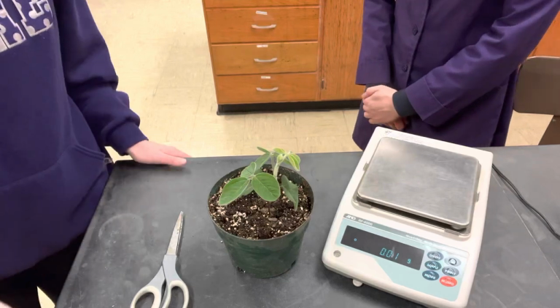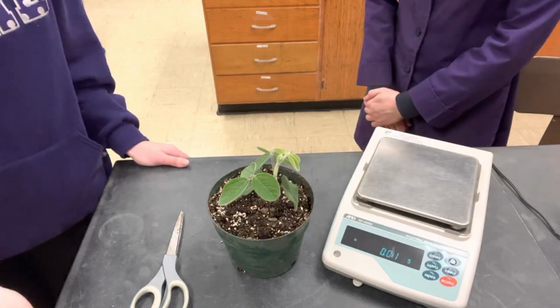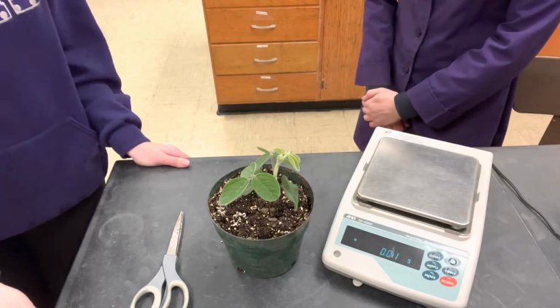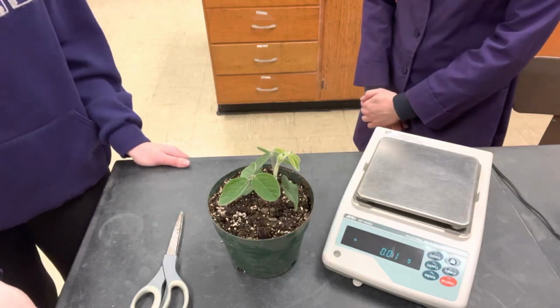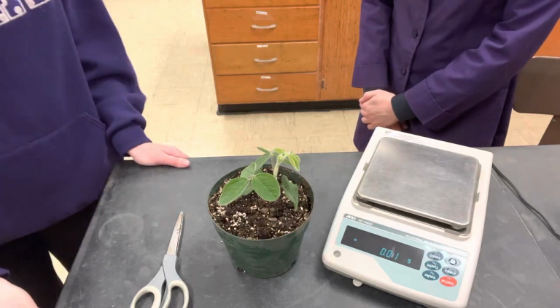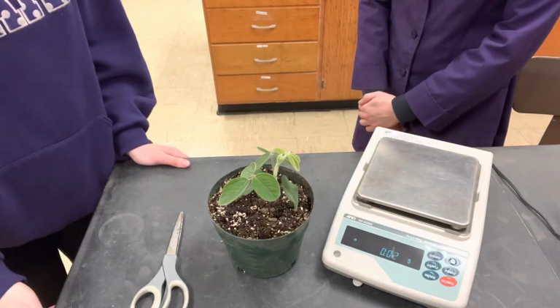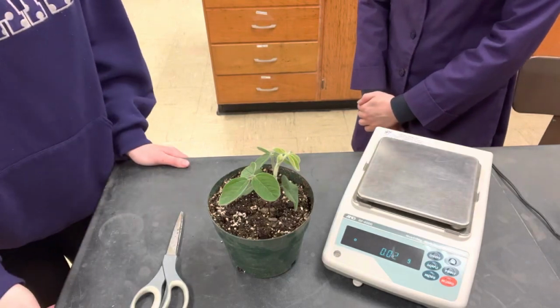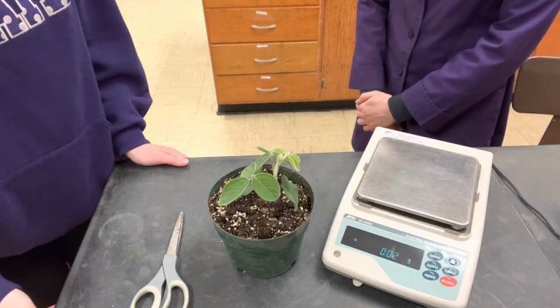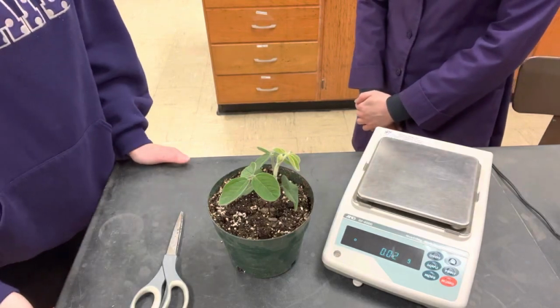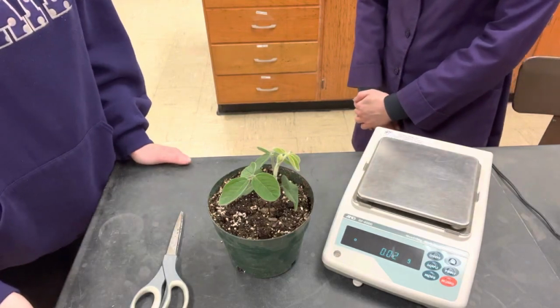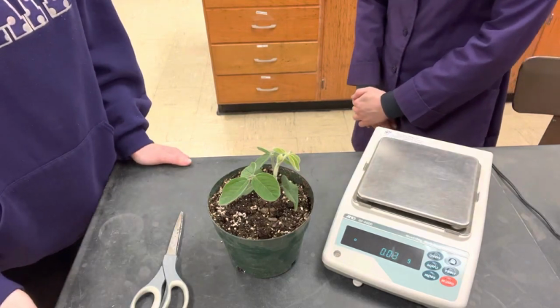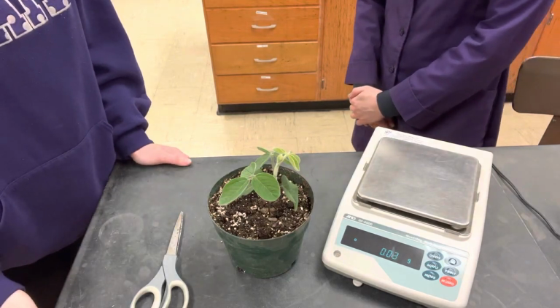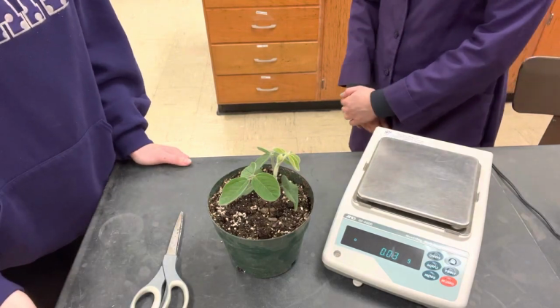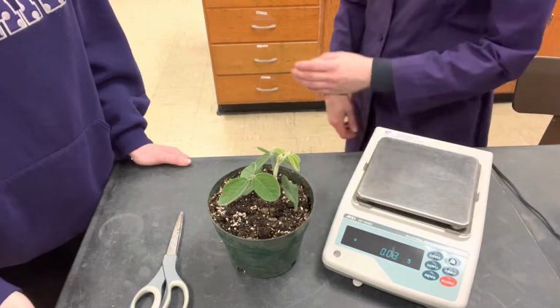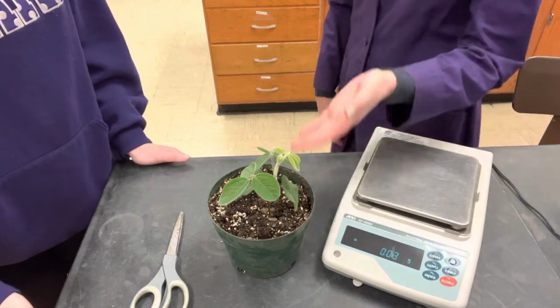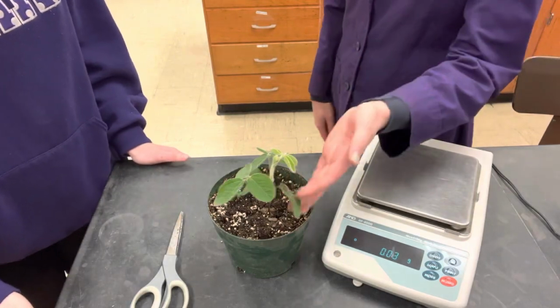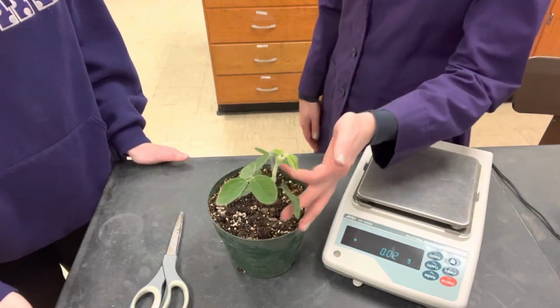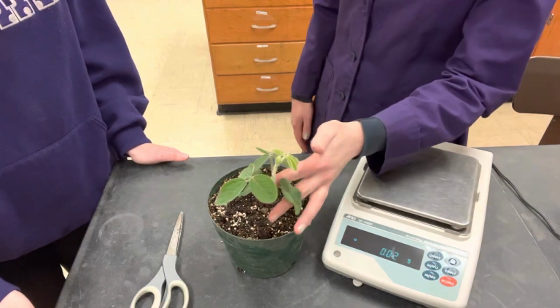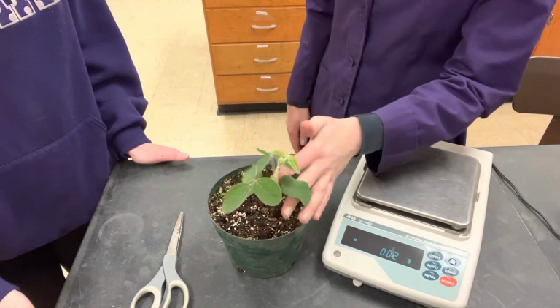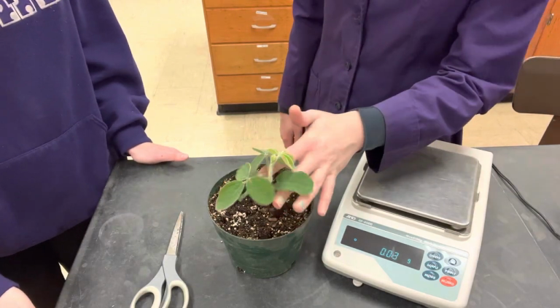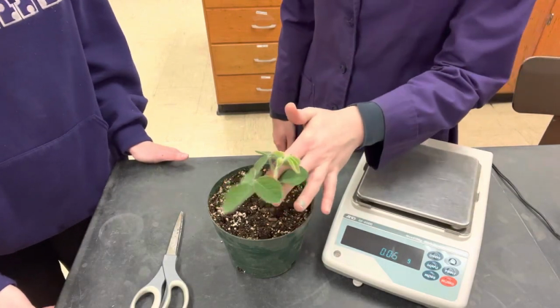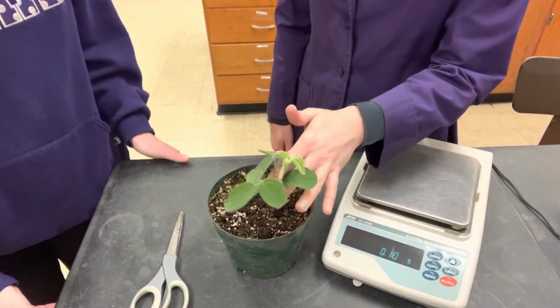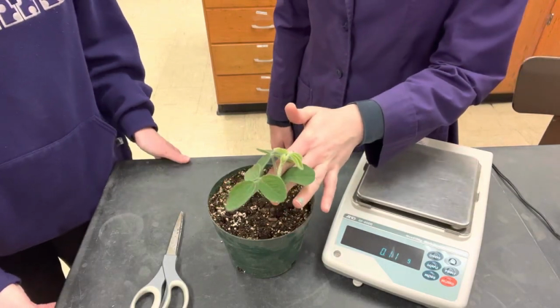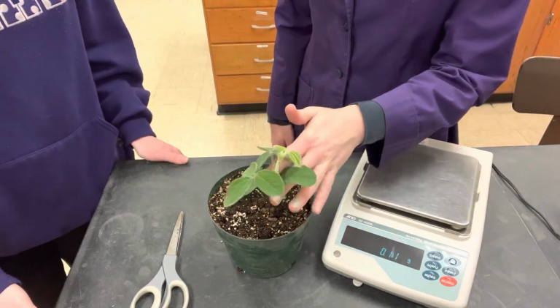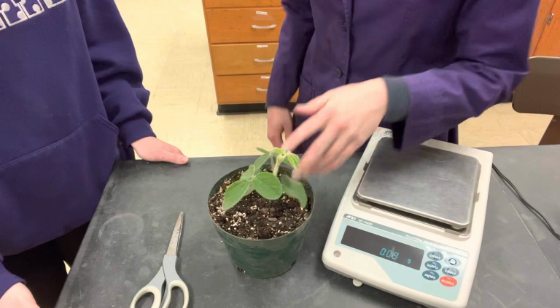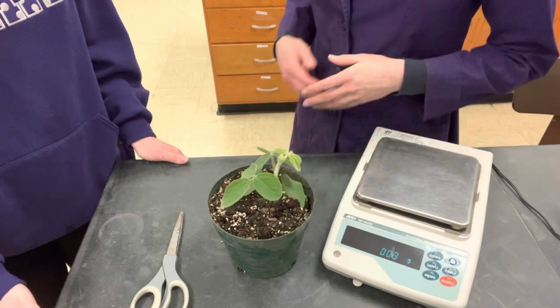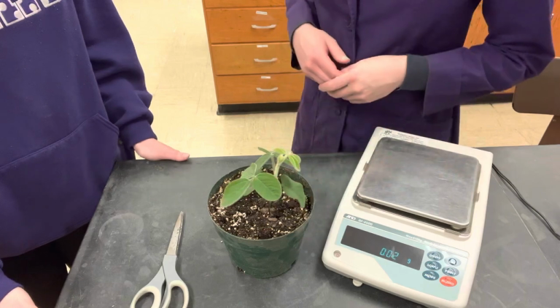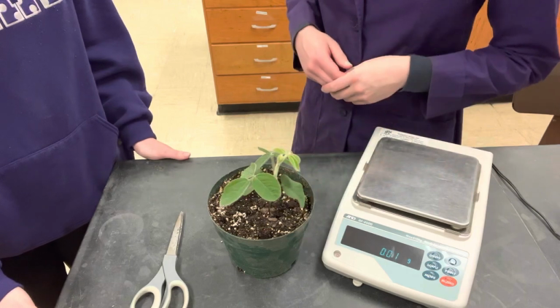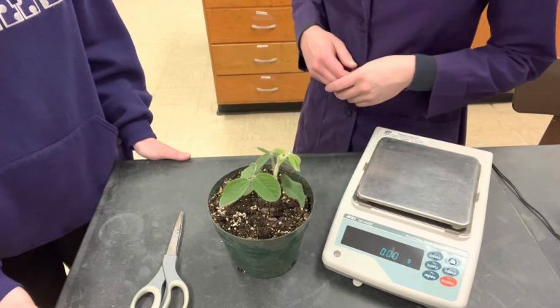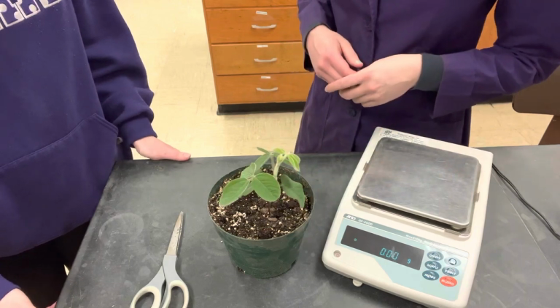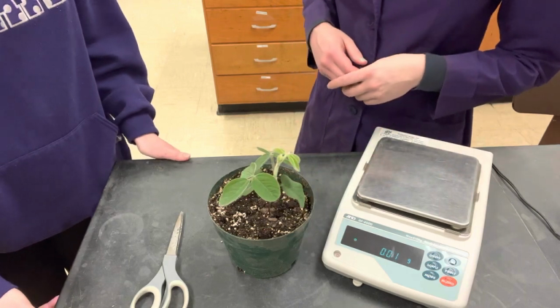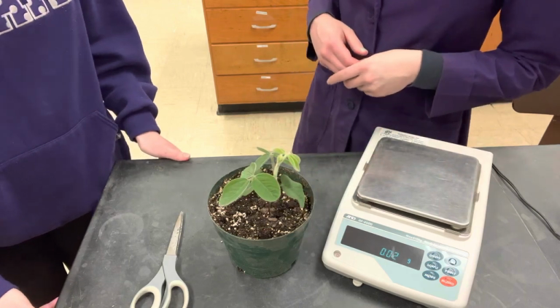Hello, this is a video on how to measure the biomass of your soybean plant for the Willie and the Beanstalk competition.